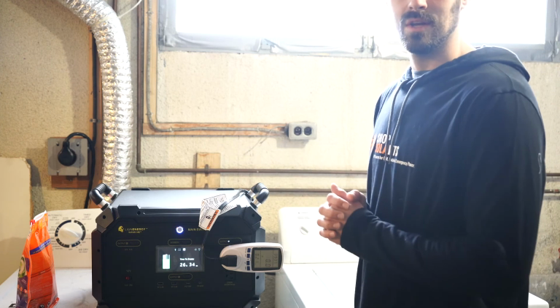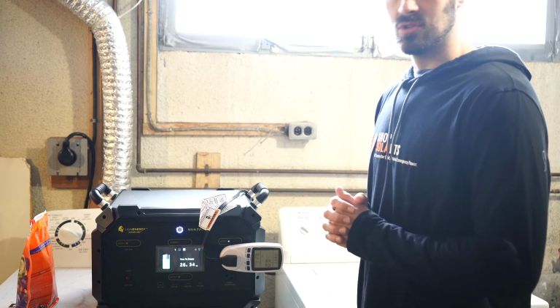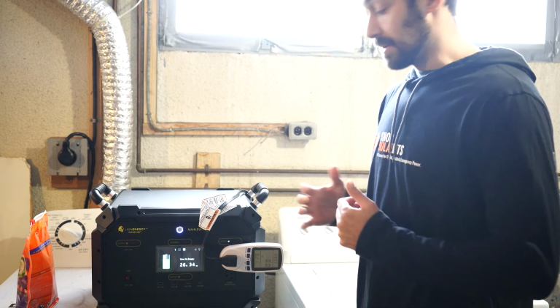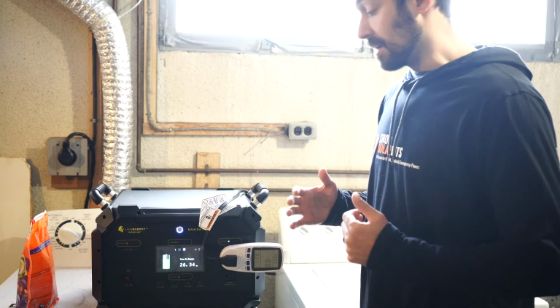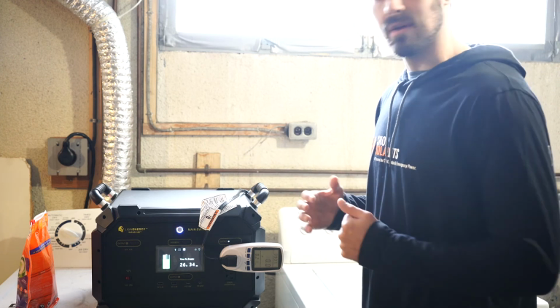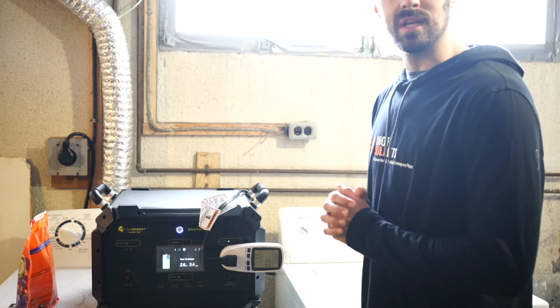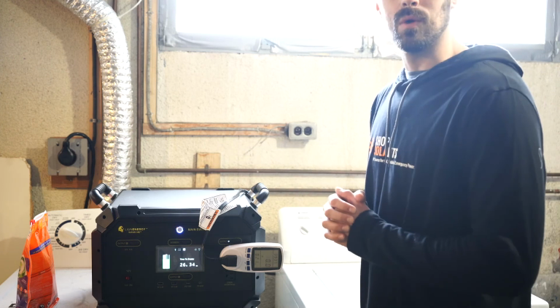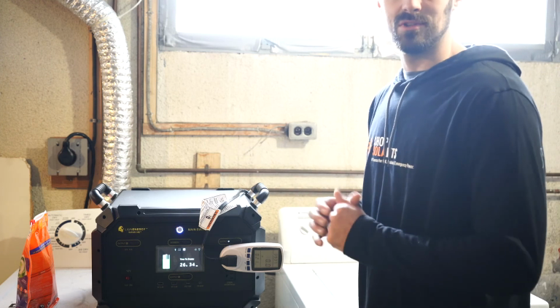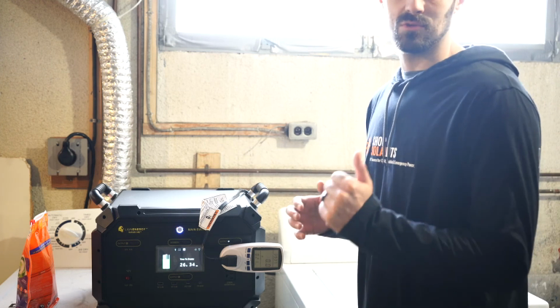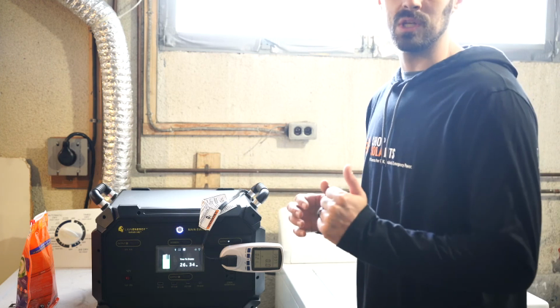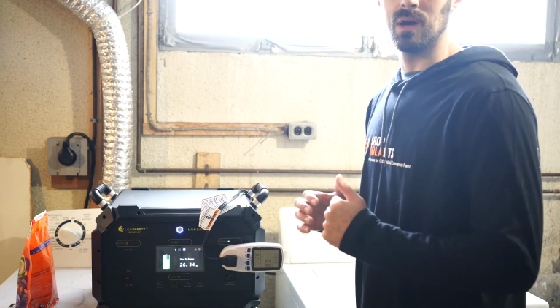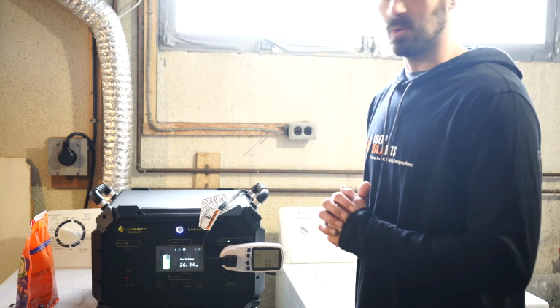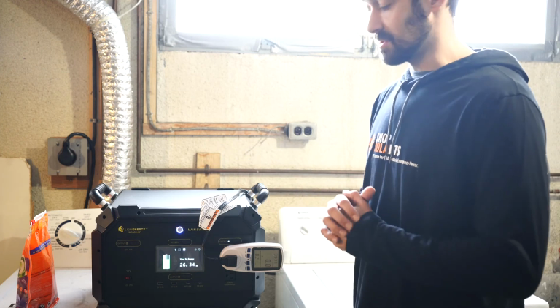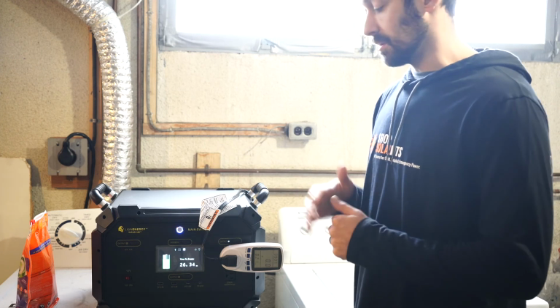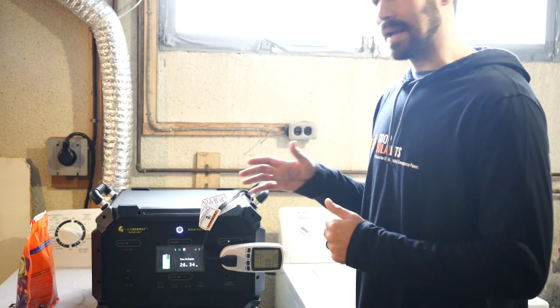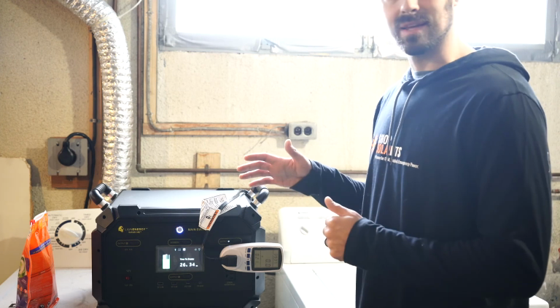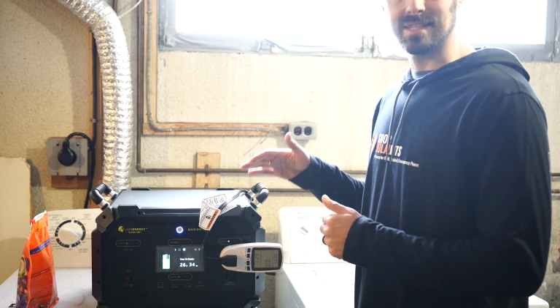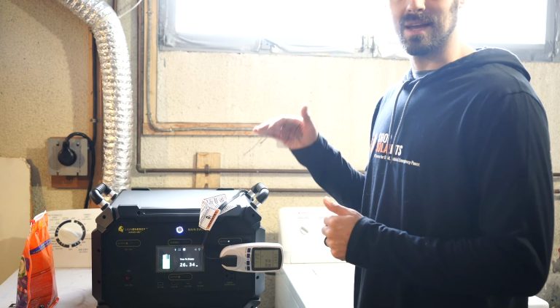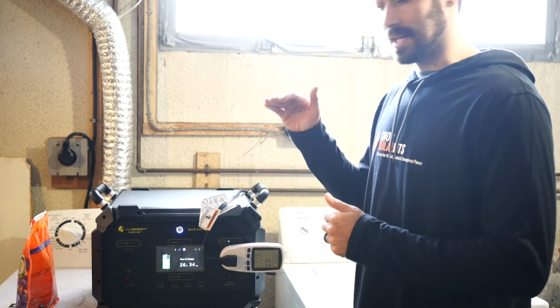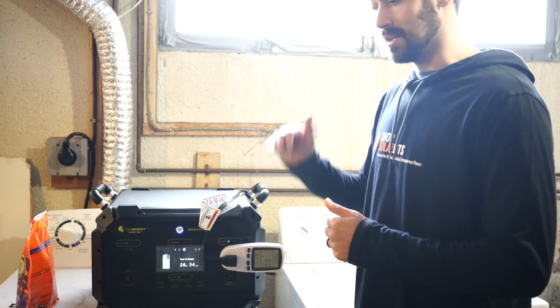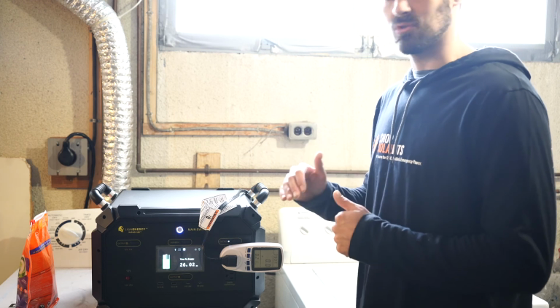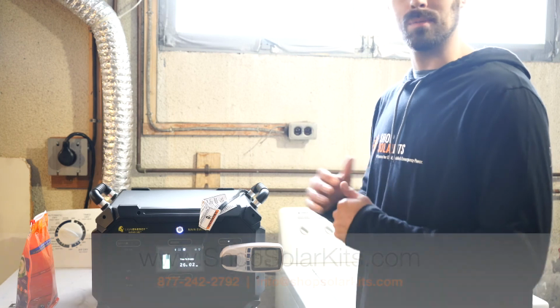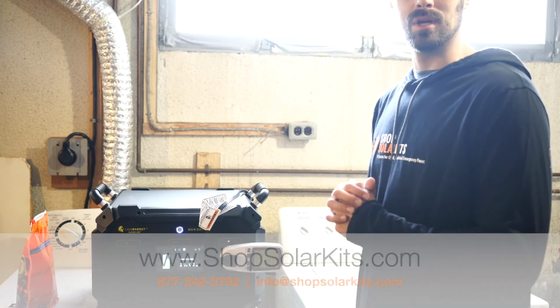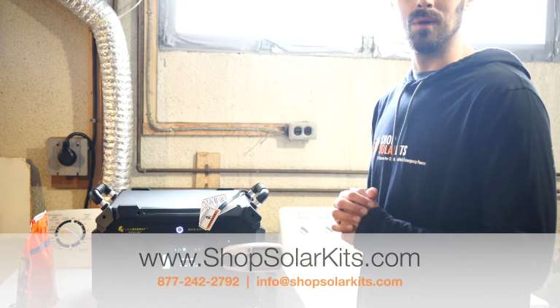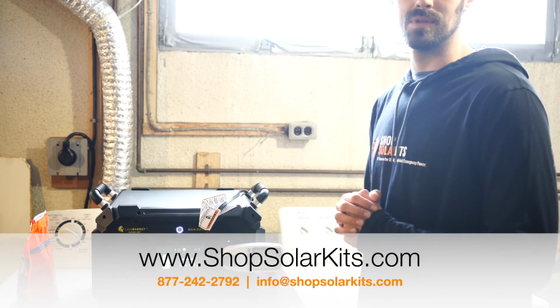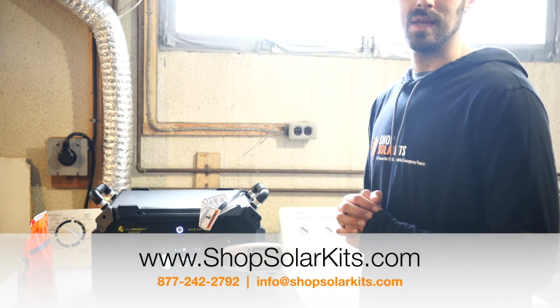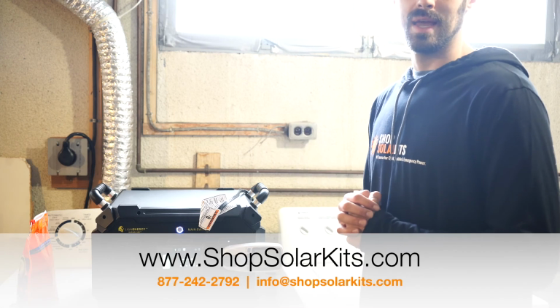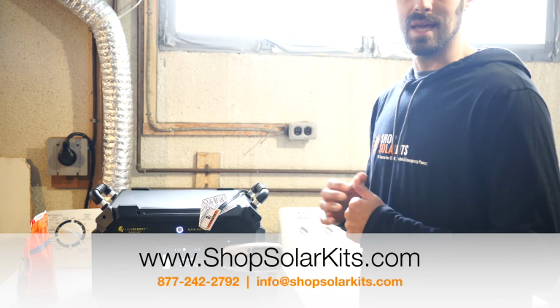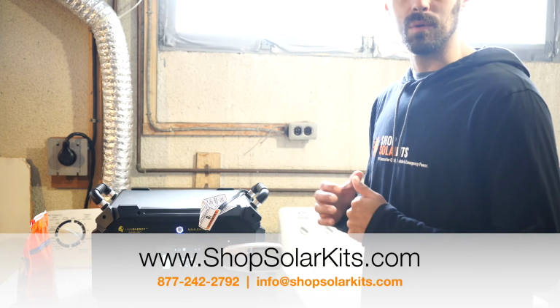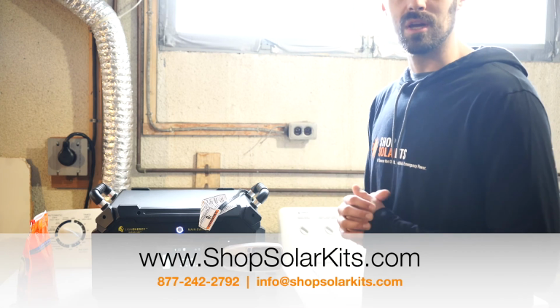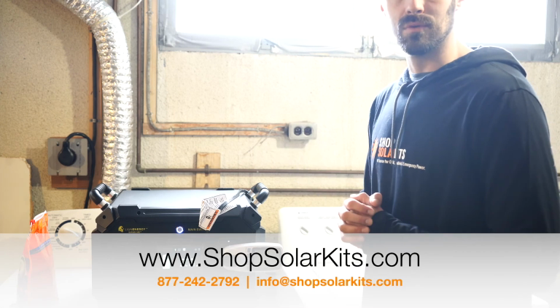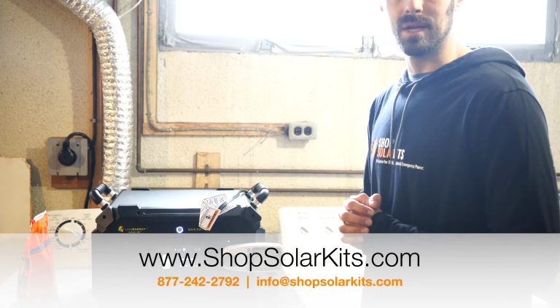If you have any questions, reach out to us. I'll link this in the description notes and we can go from there.